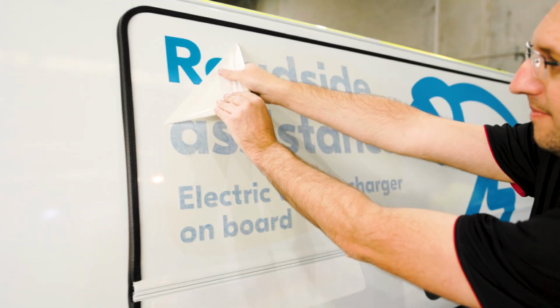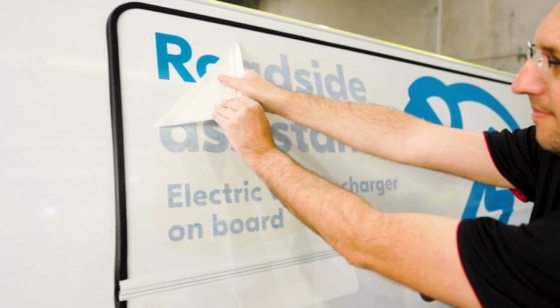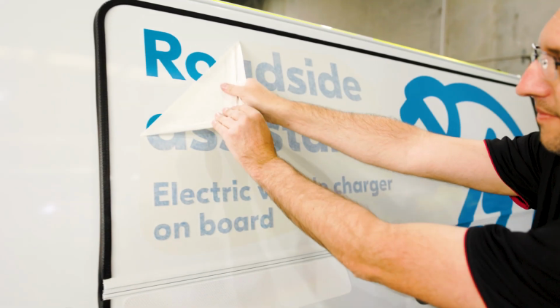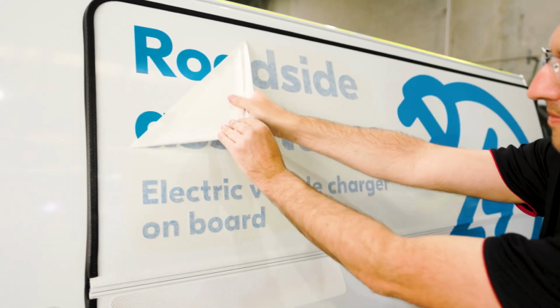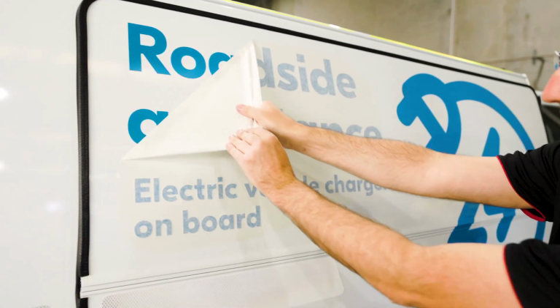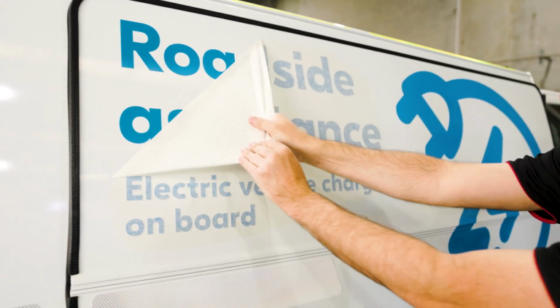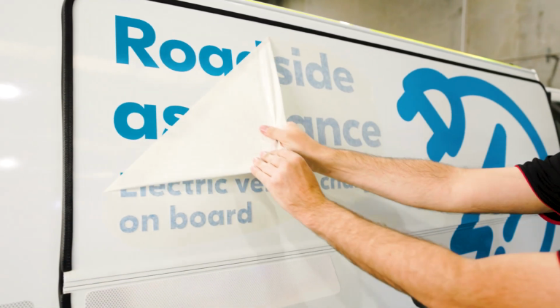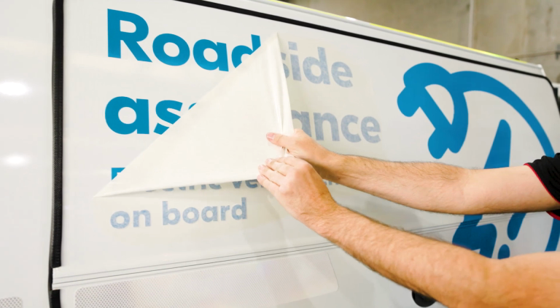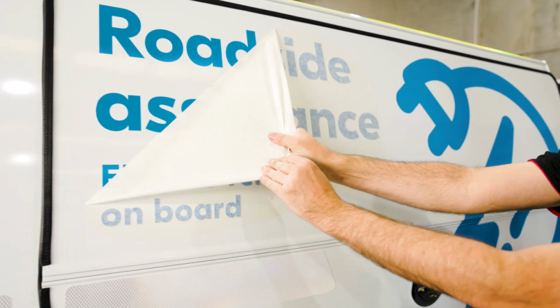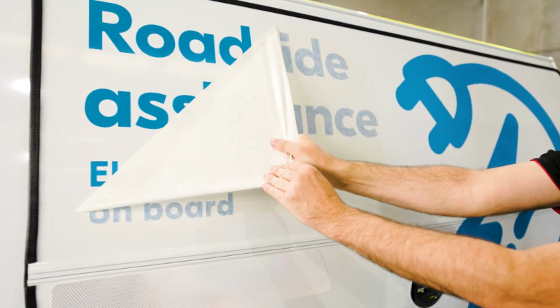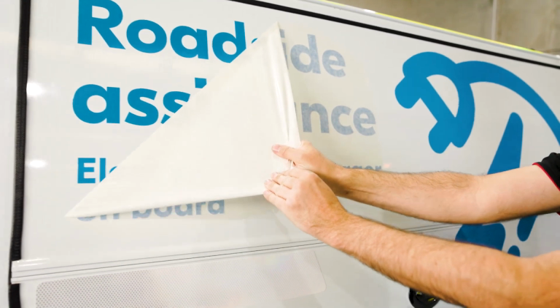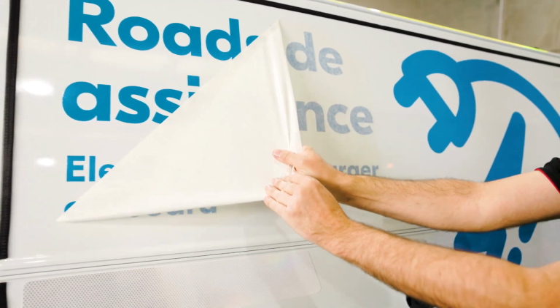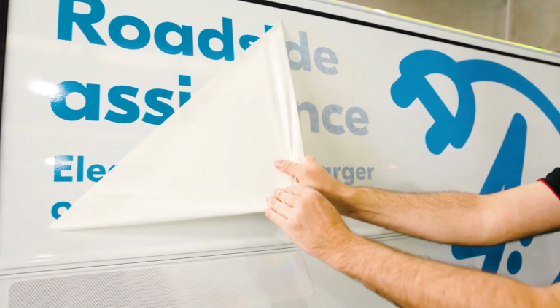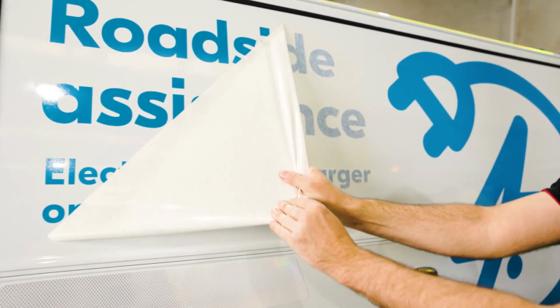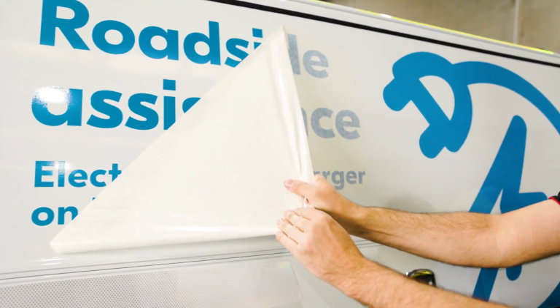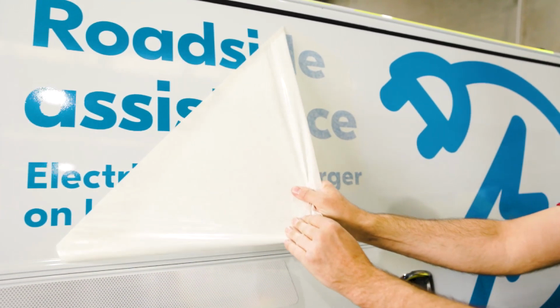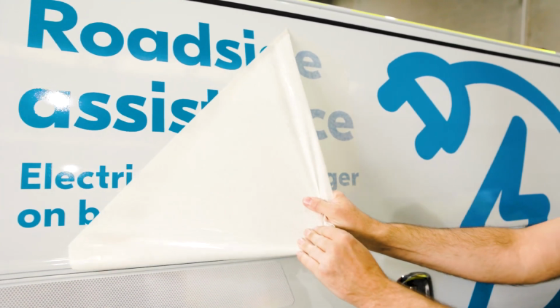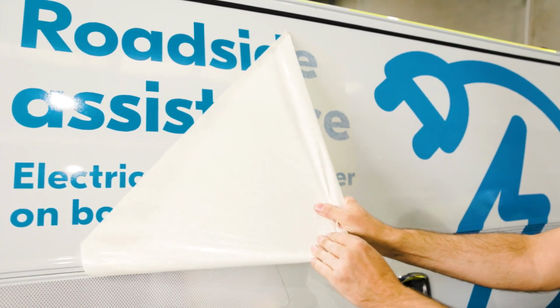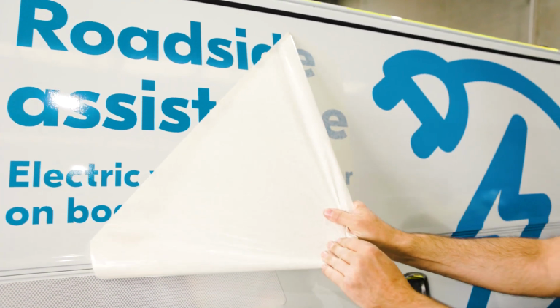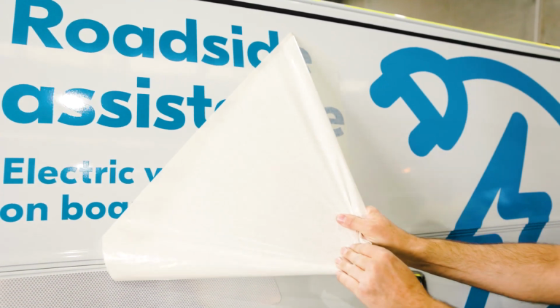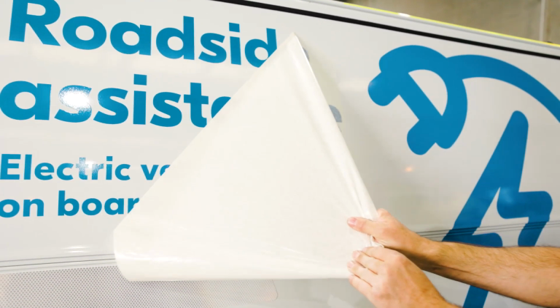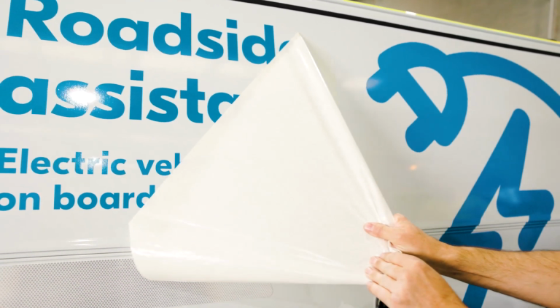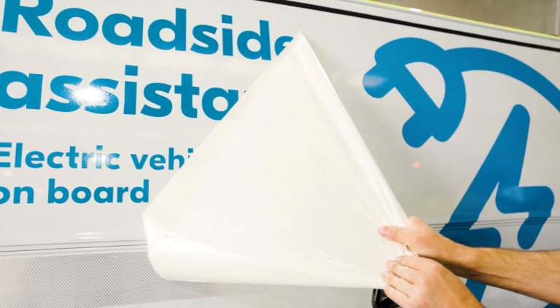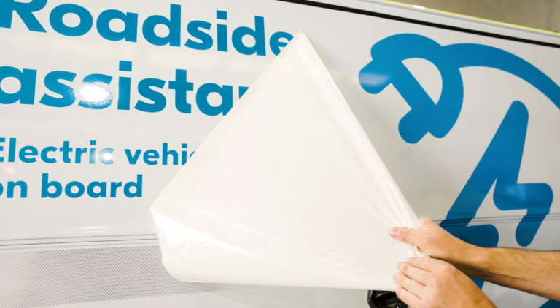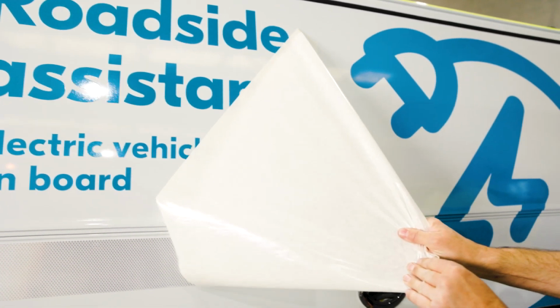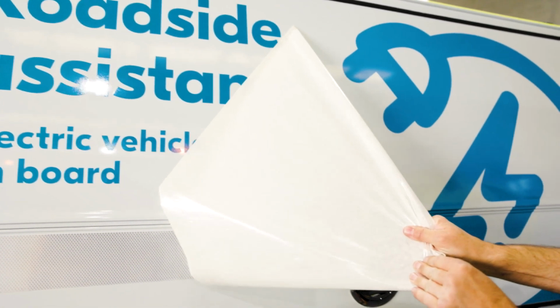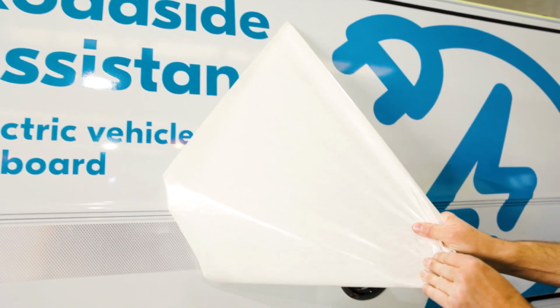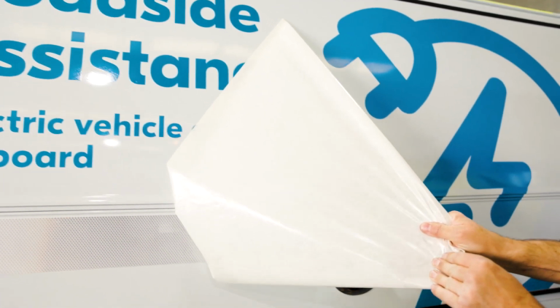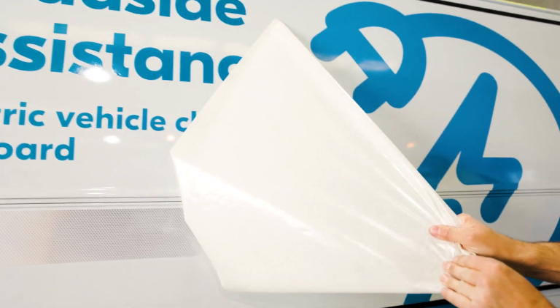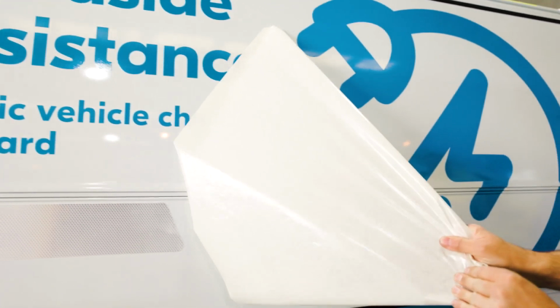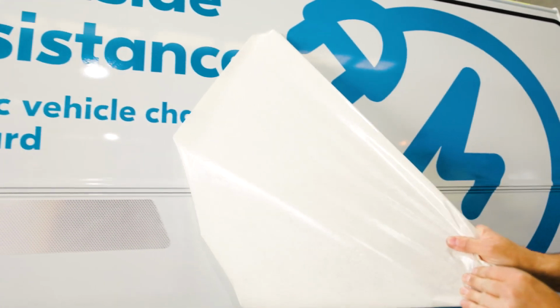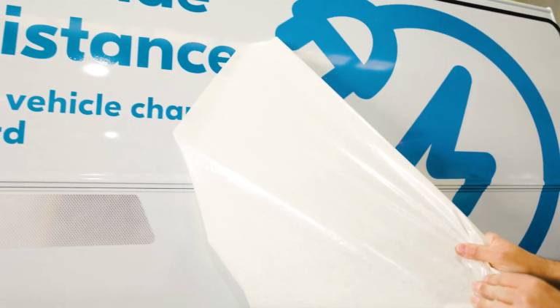The world and Australians are entering an exciting new era of motoring, and the NRMA is right there with them.